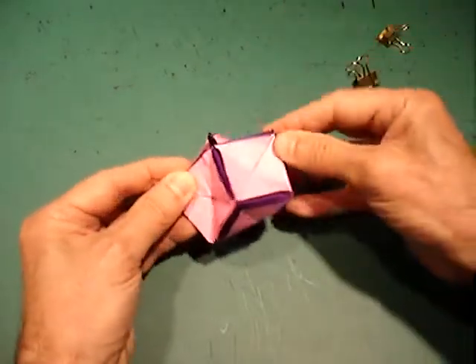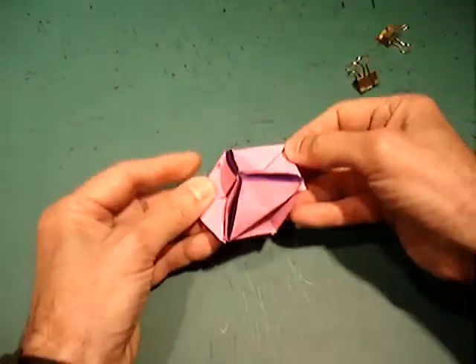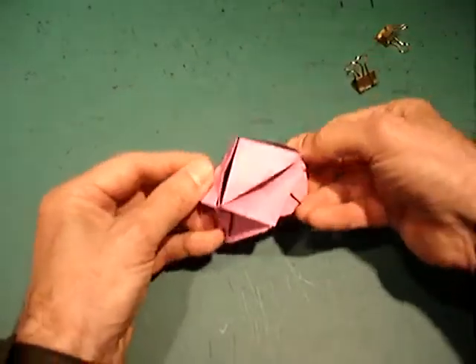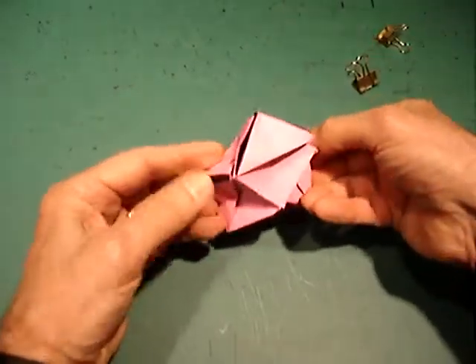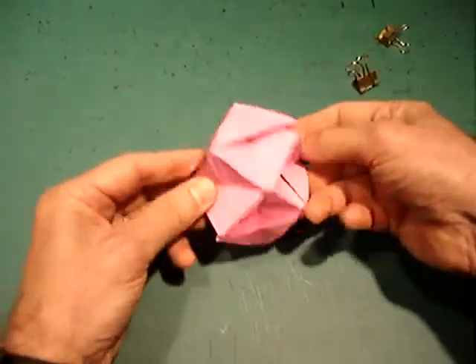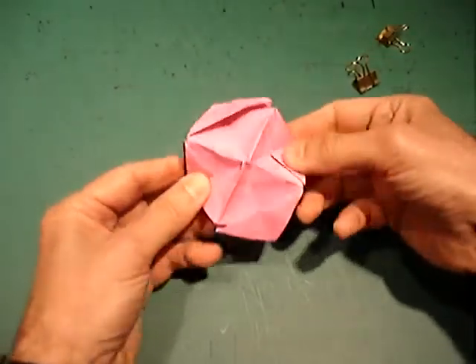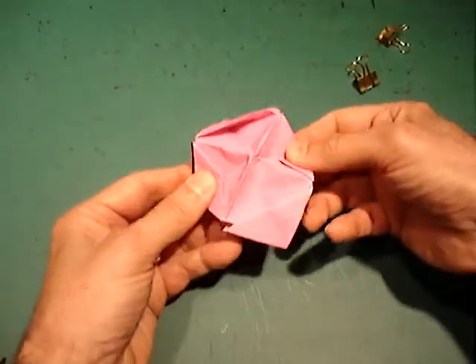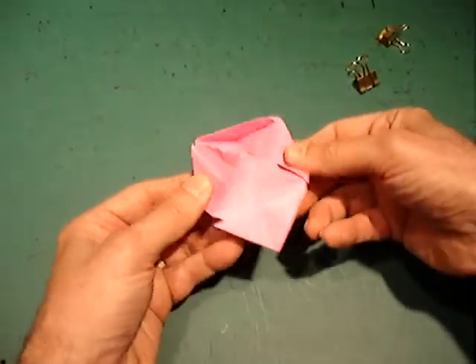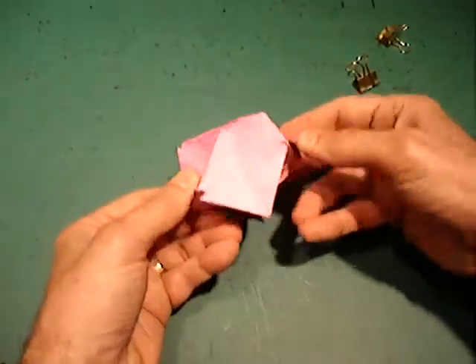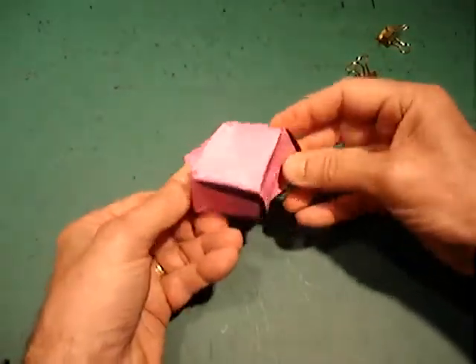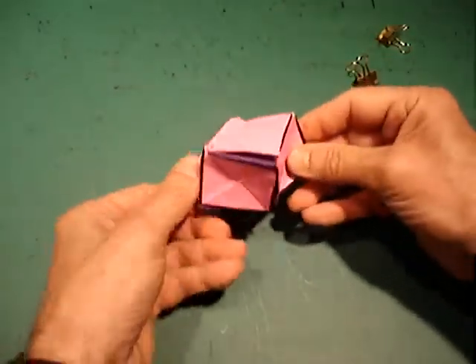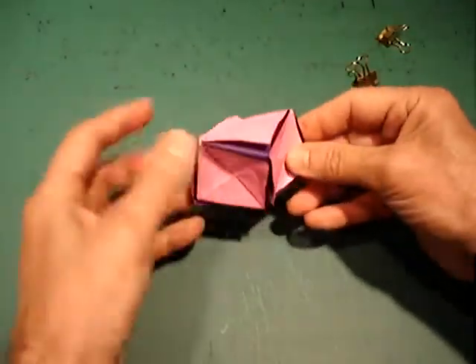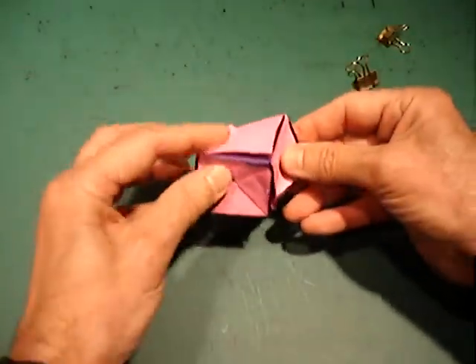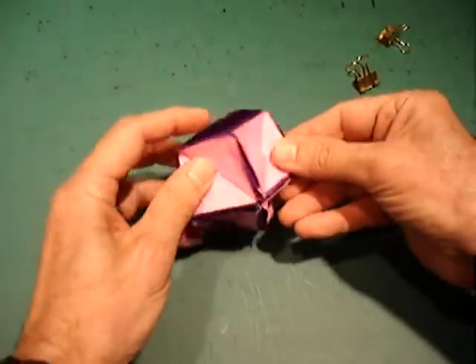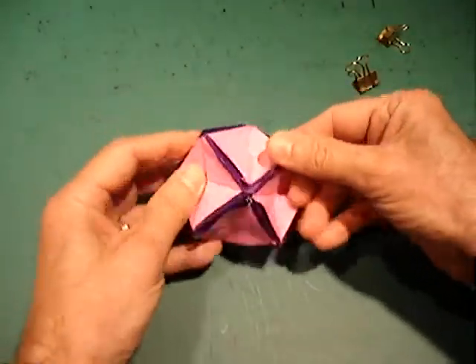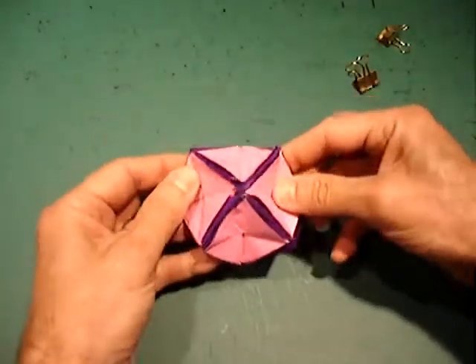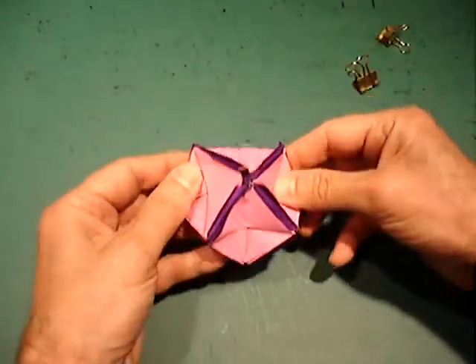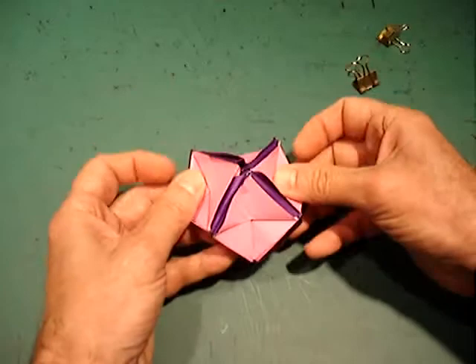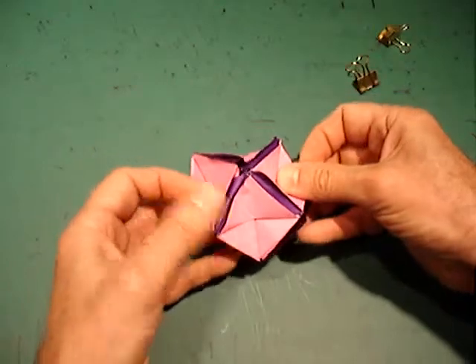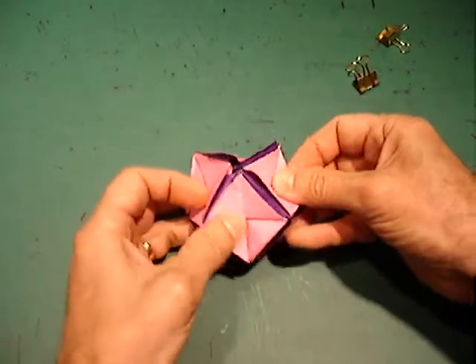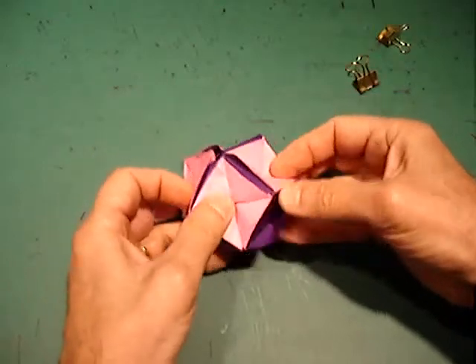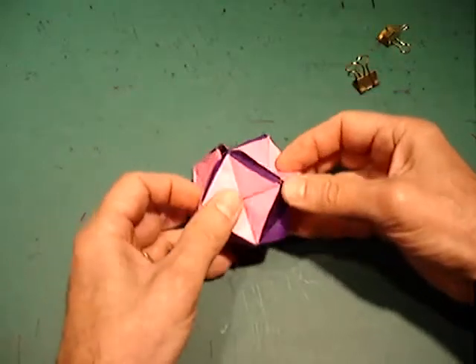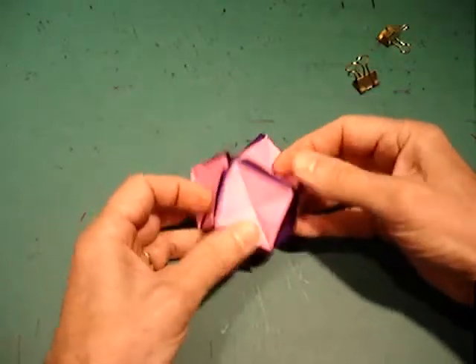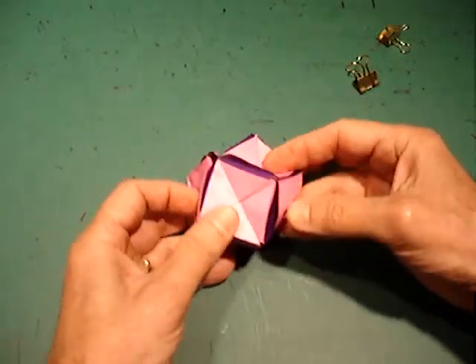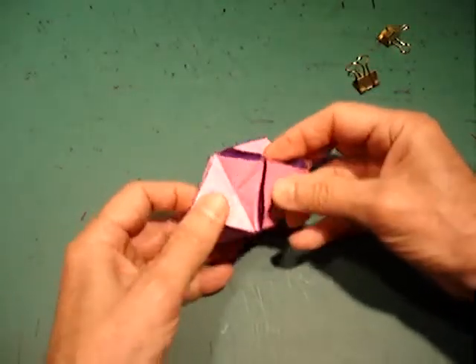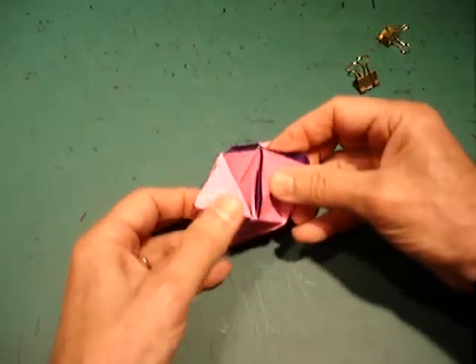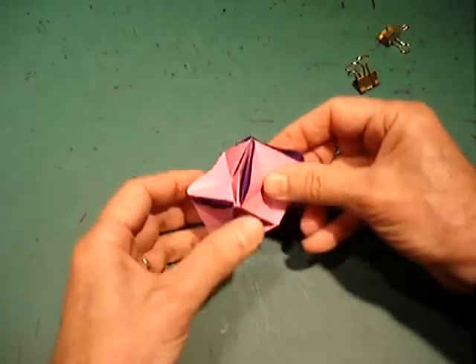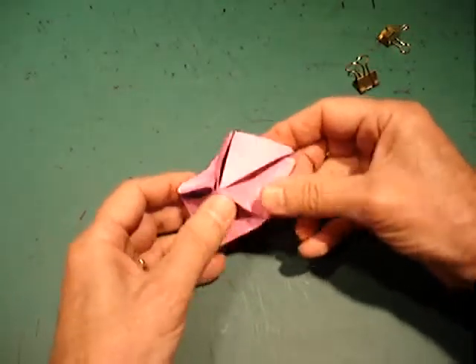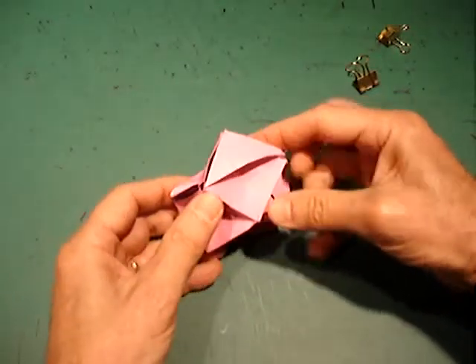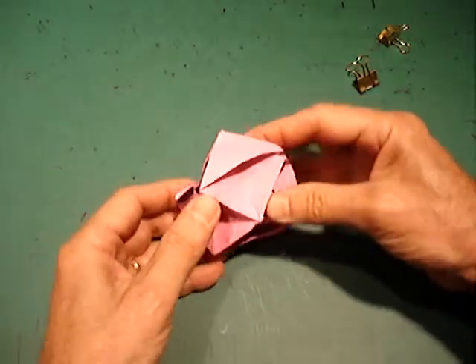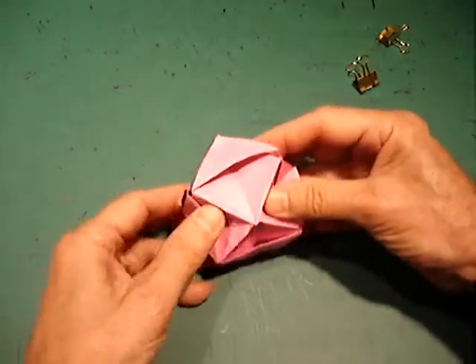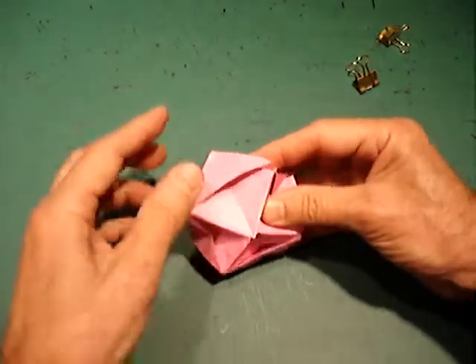There's your flippy face polyhedra — sixteen faces and eight flips.